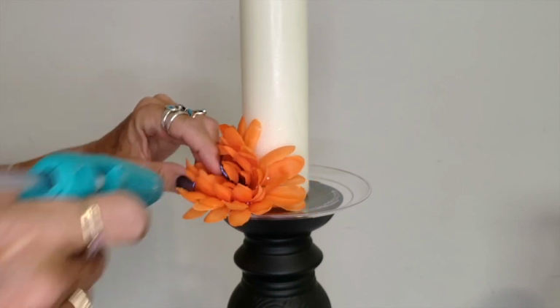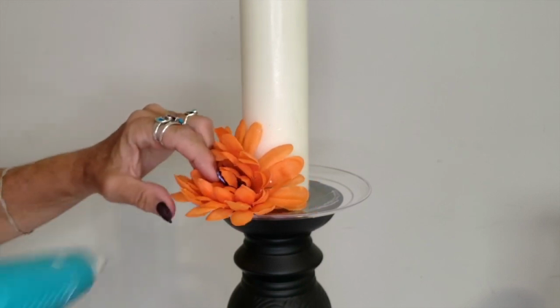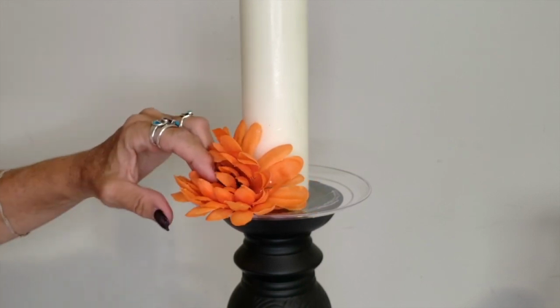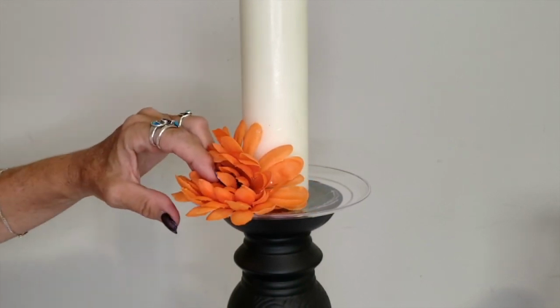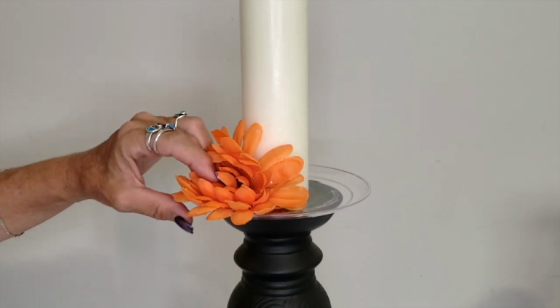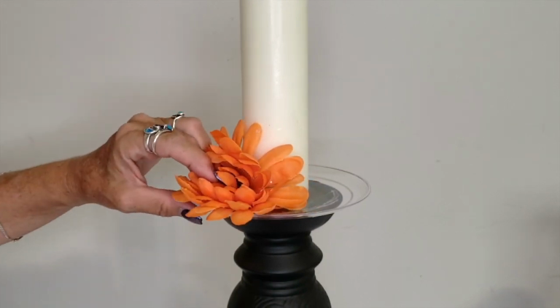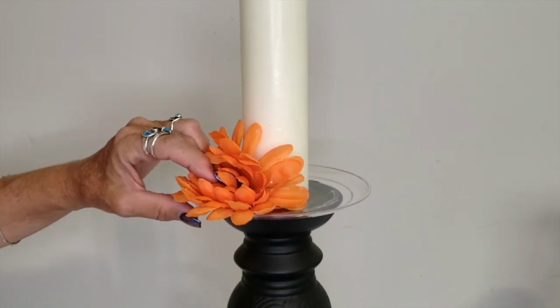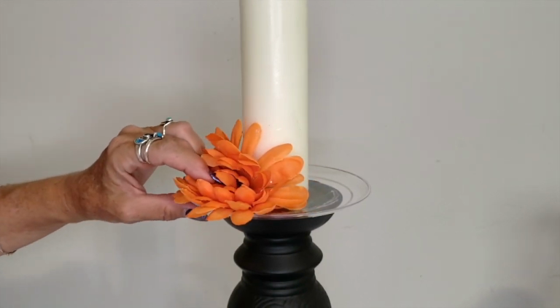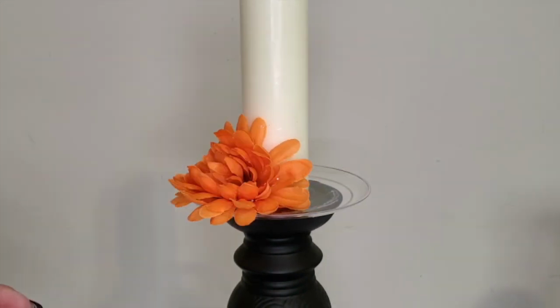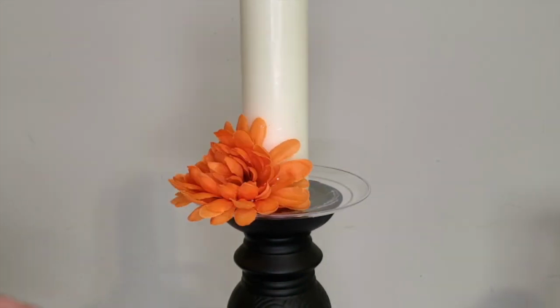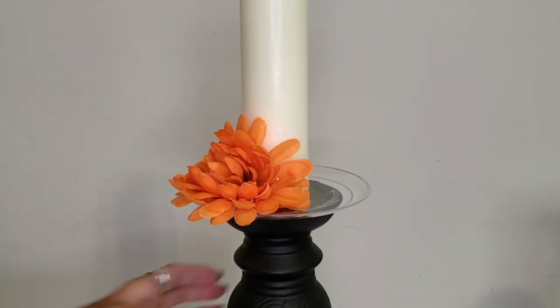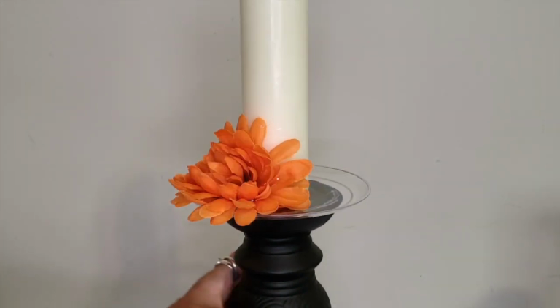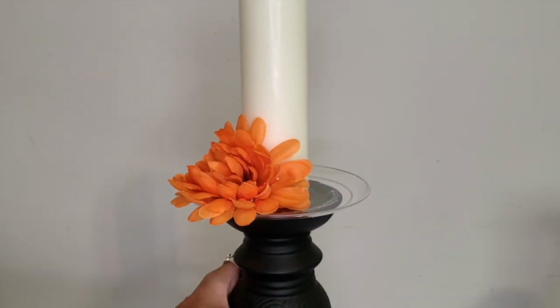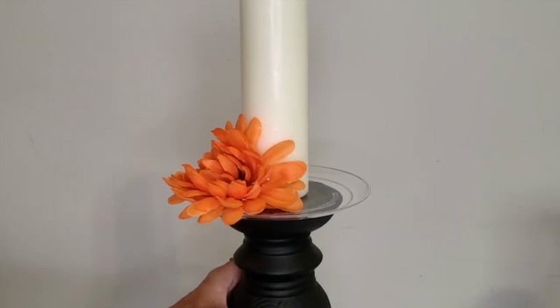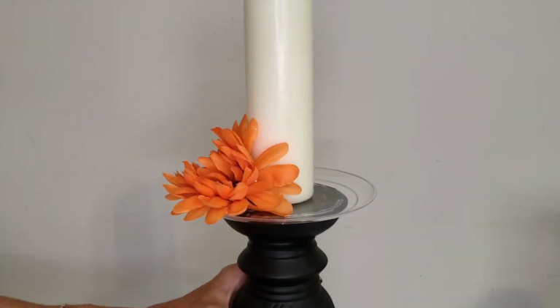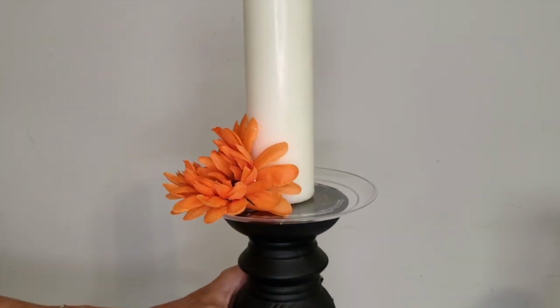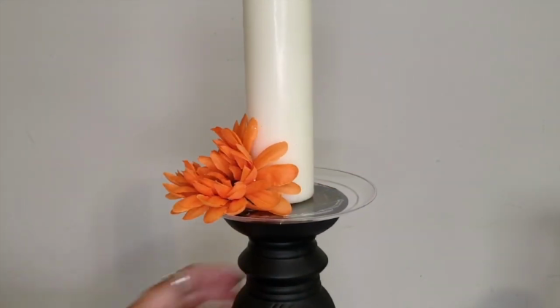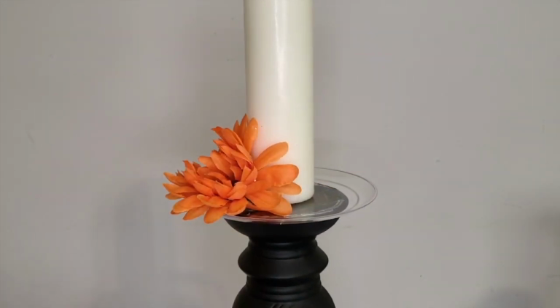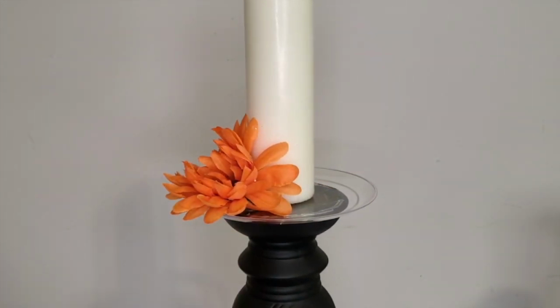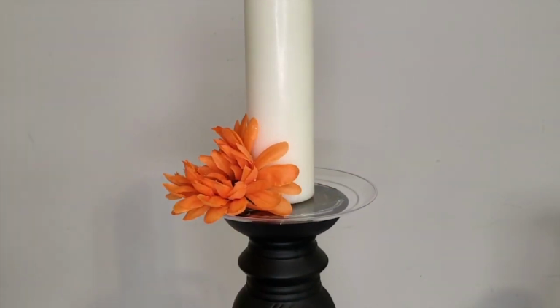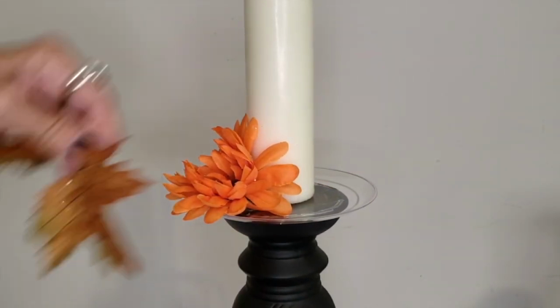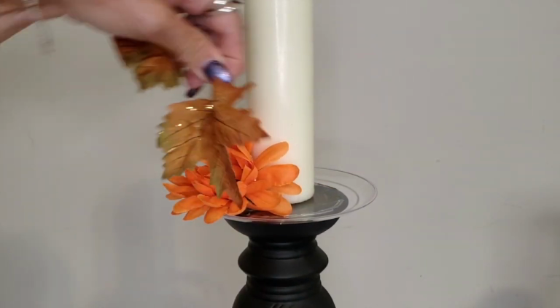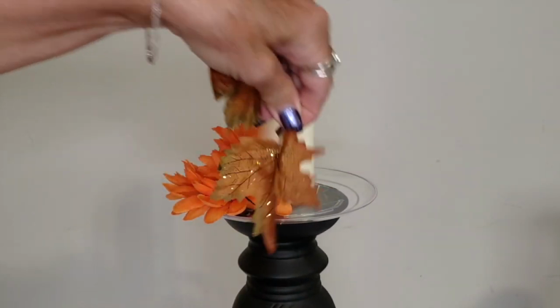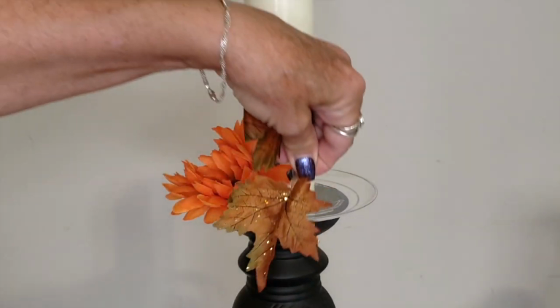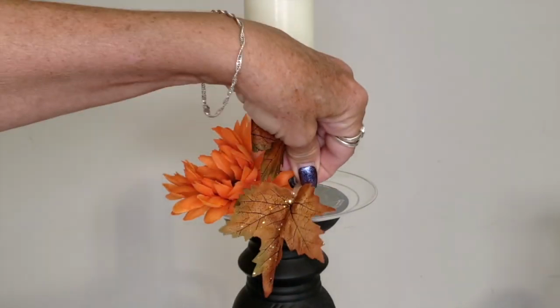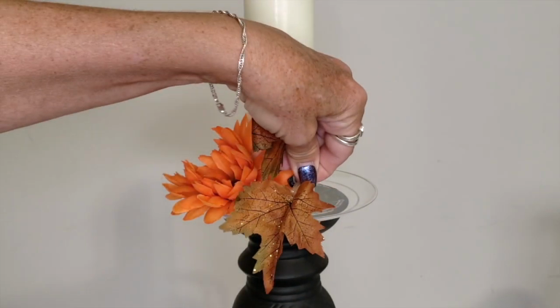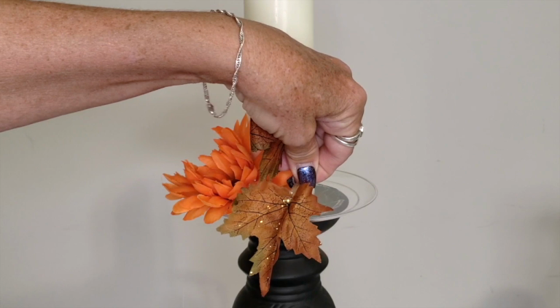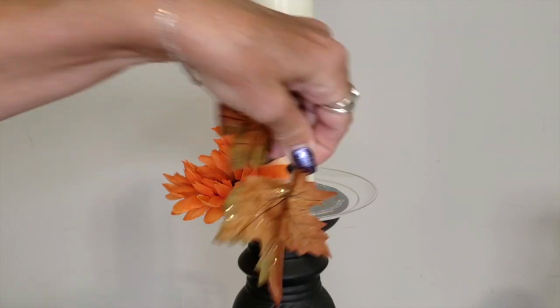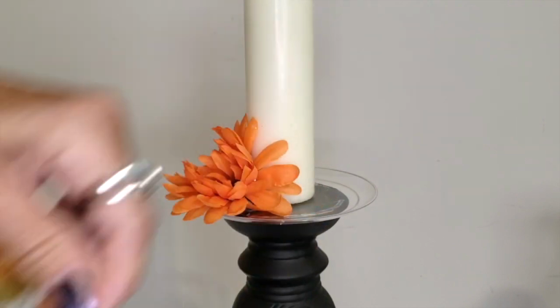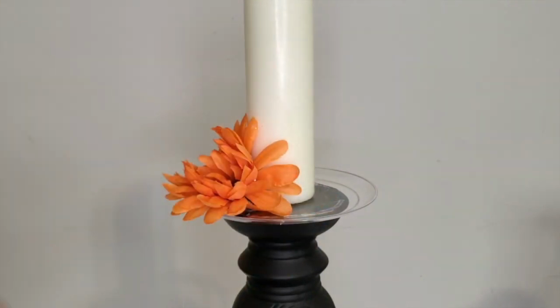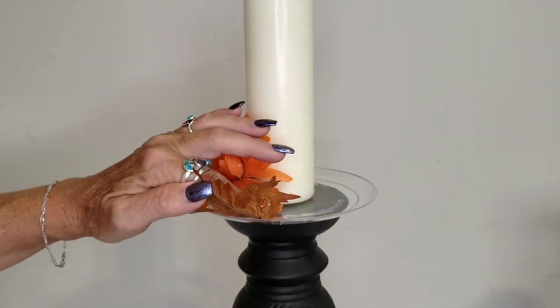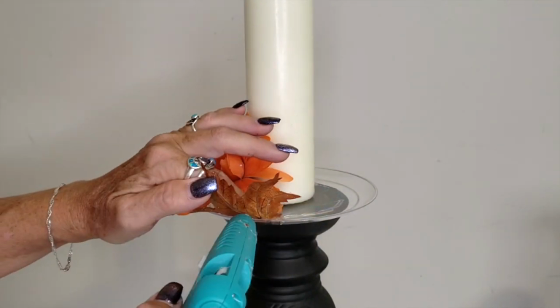All of these flowers and leaves came from my craft stash. You can pick all of these up at the Dollar Tree or a Dollar Store.